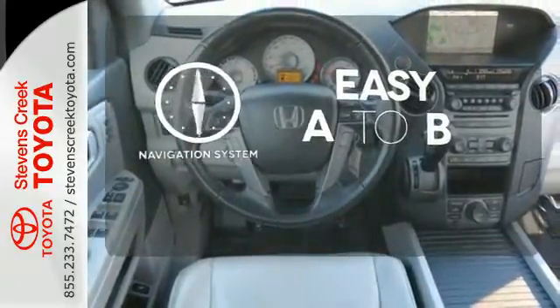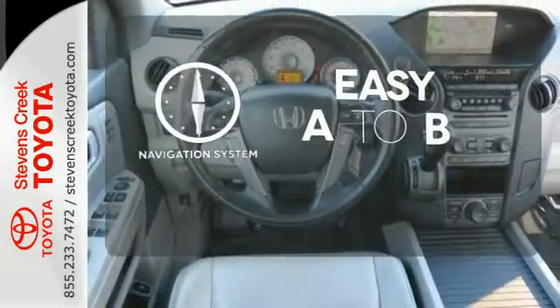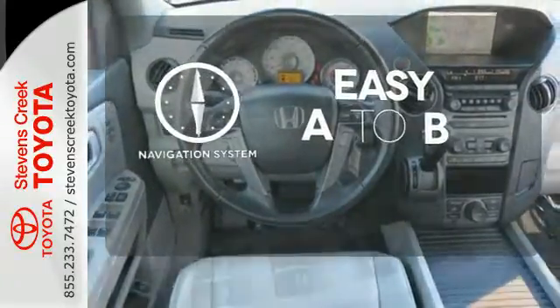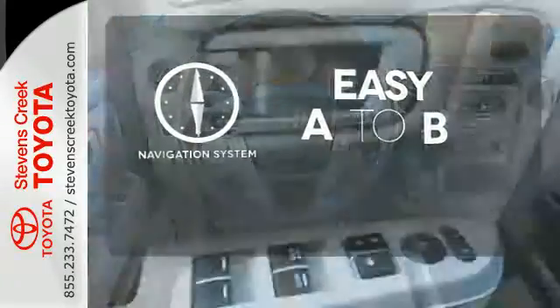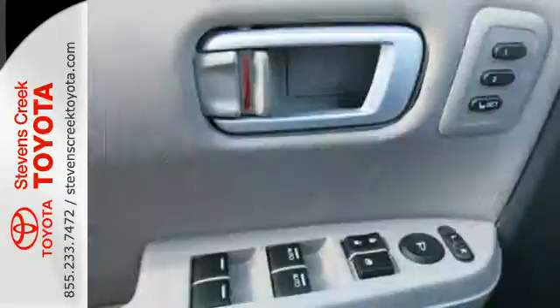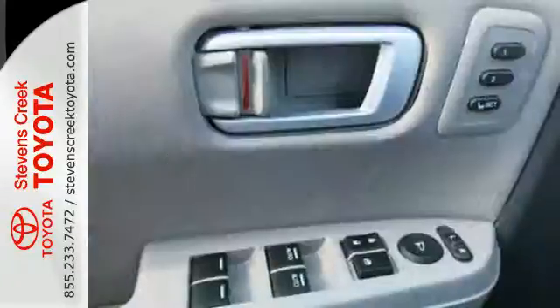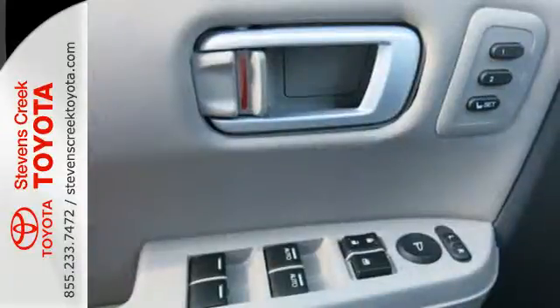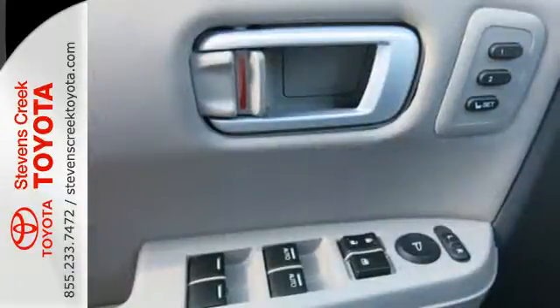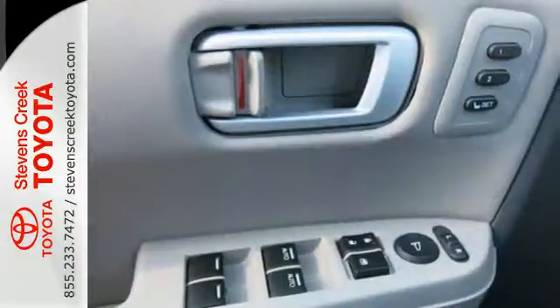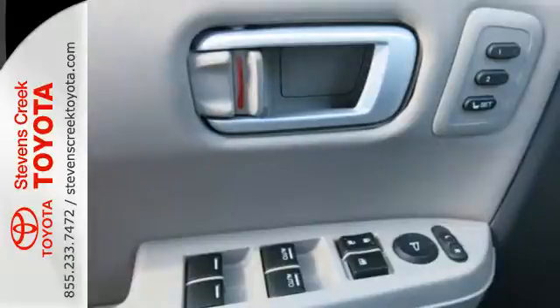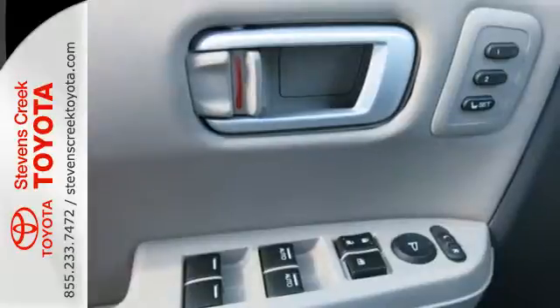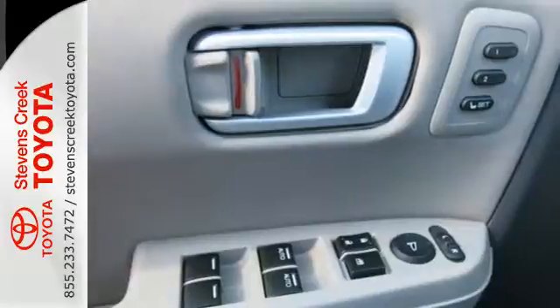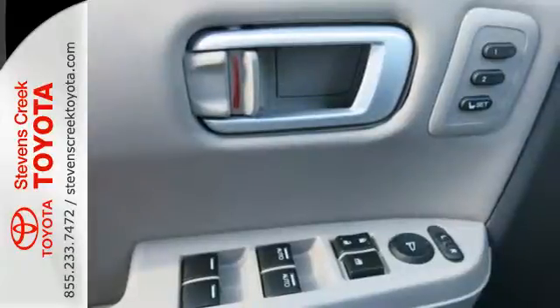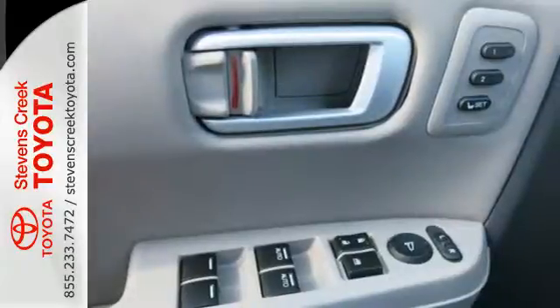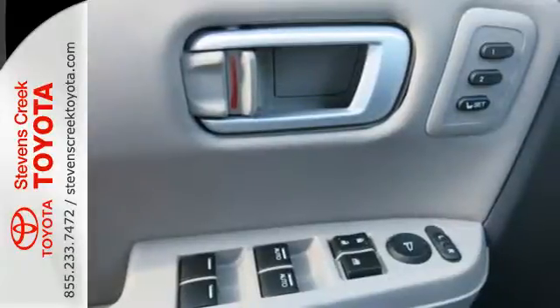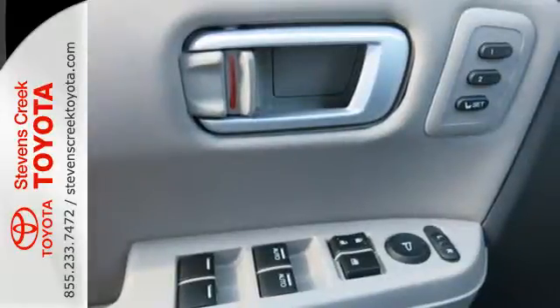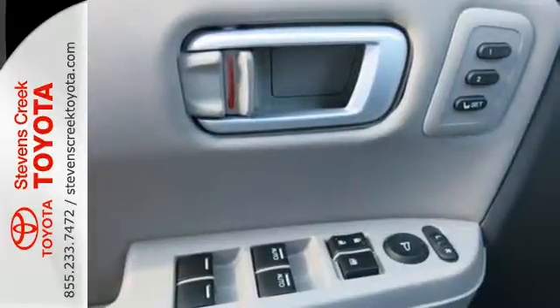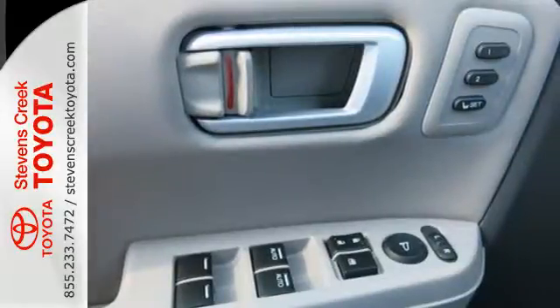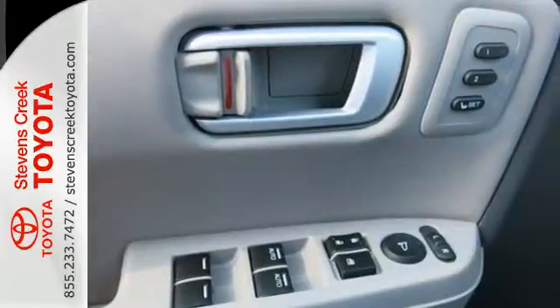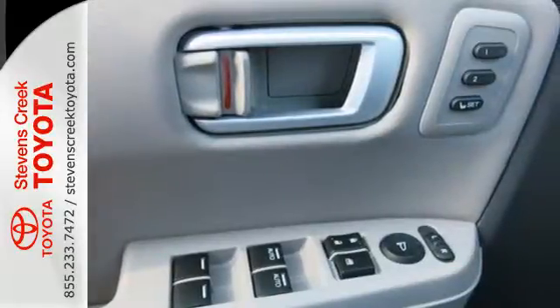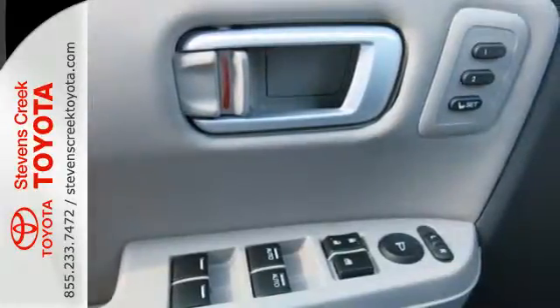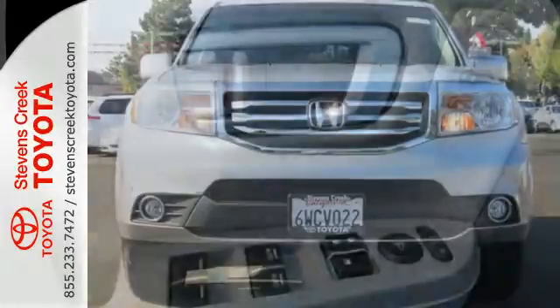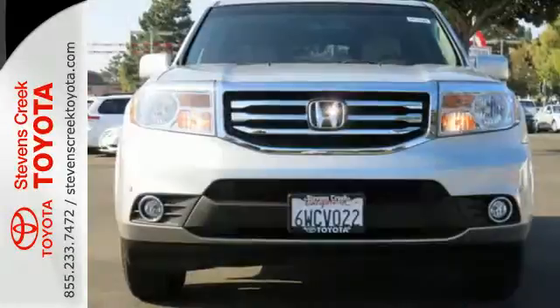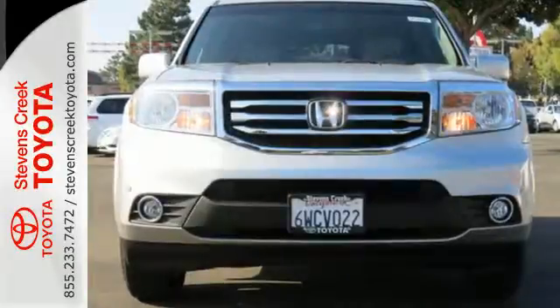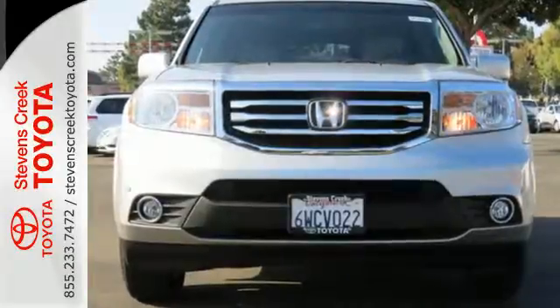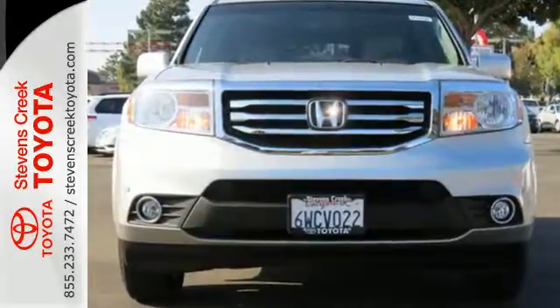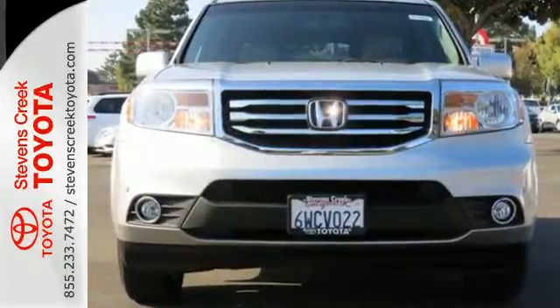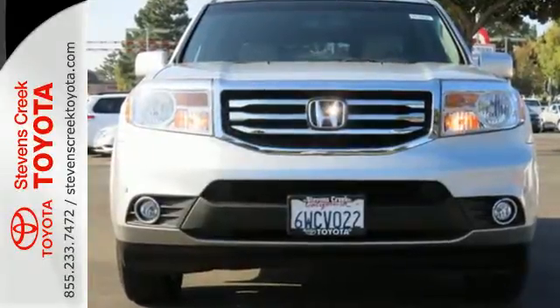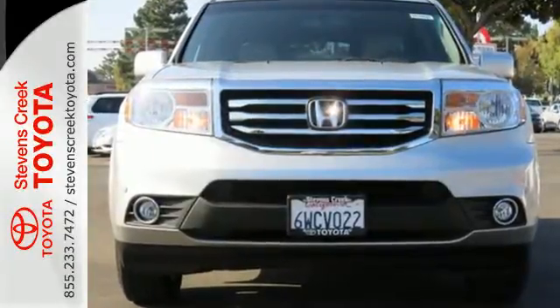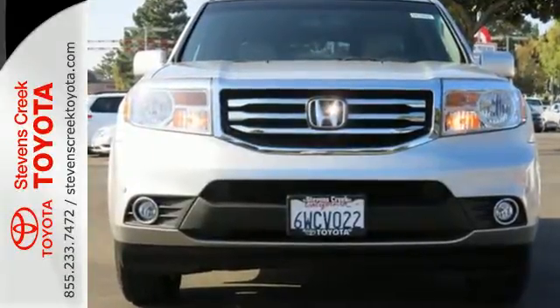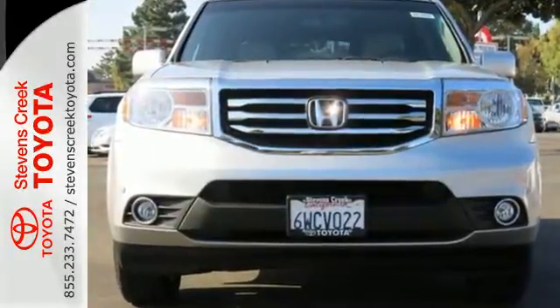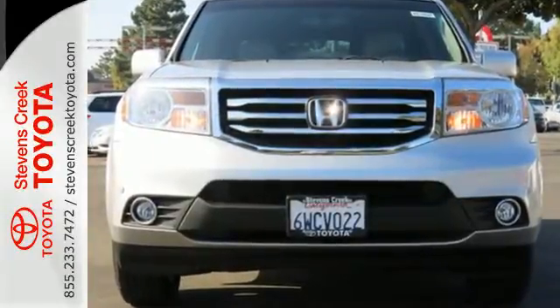For errands around town or adventurous trips, this Pilot is ready for you. Come in today for a test drive.